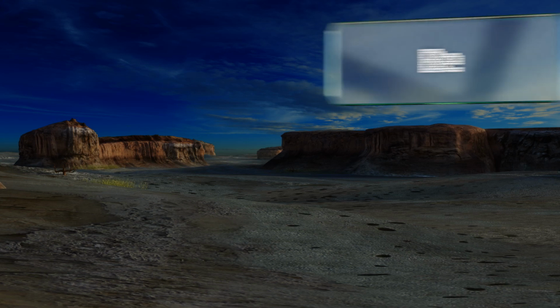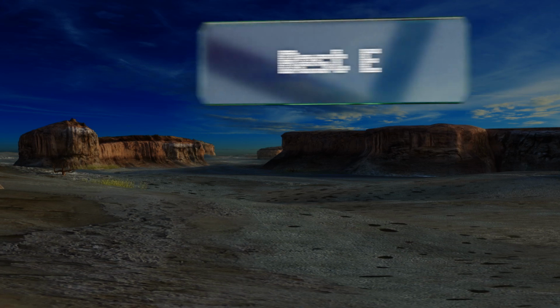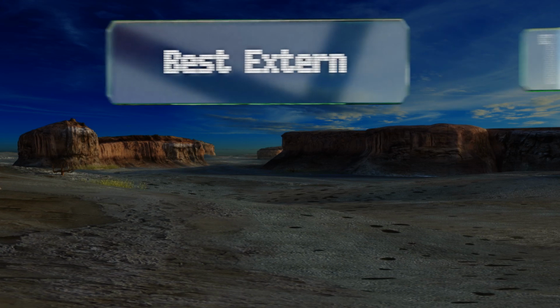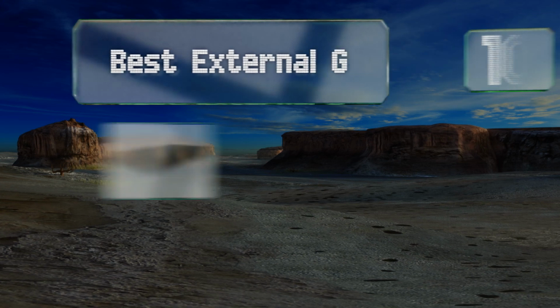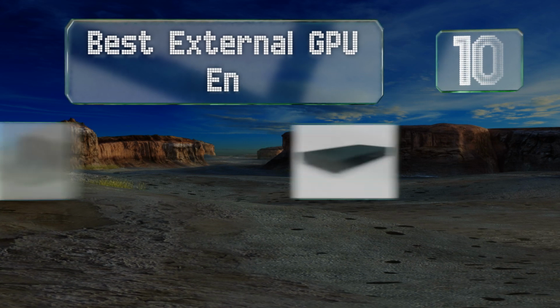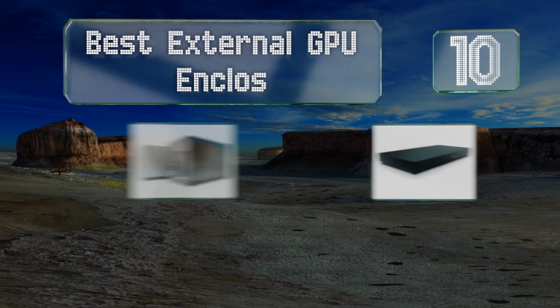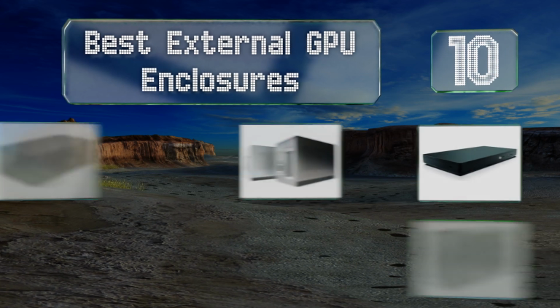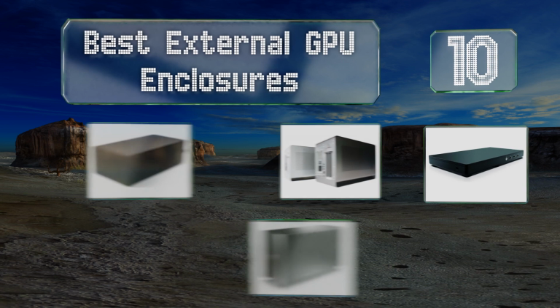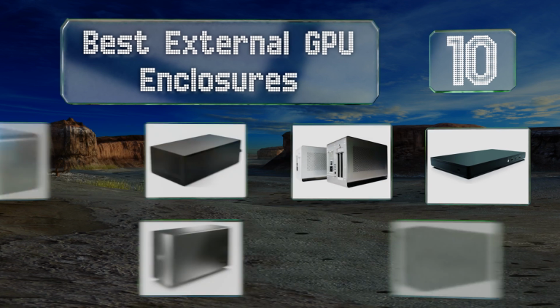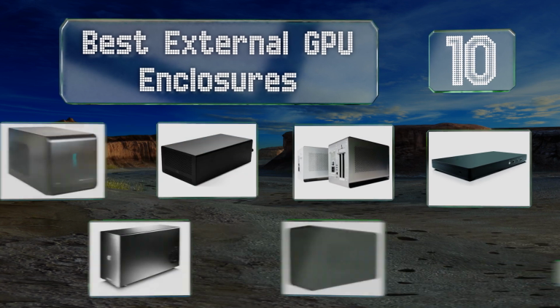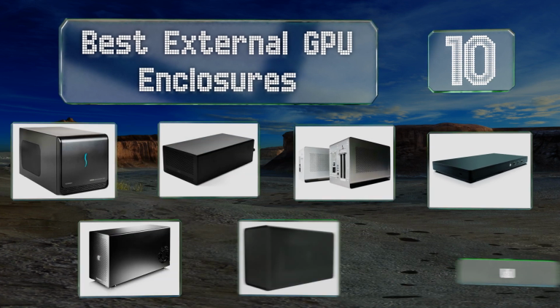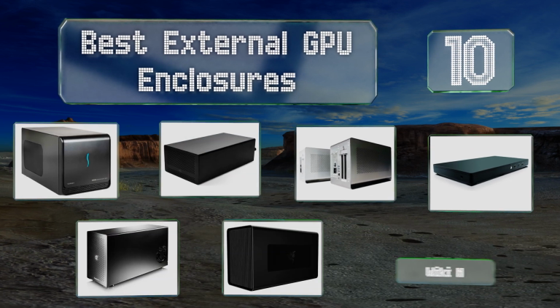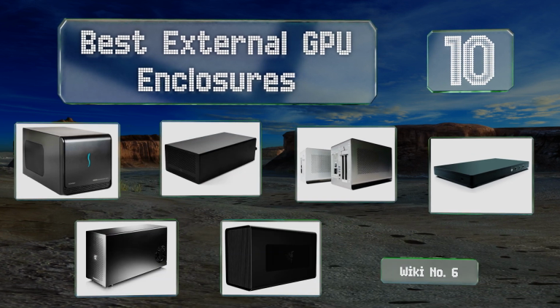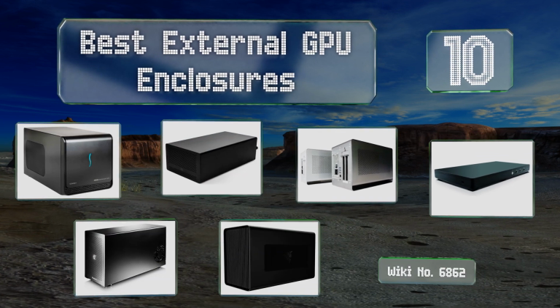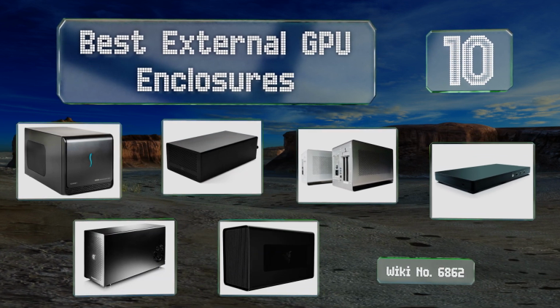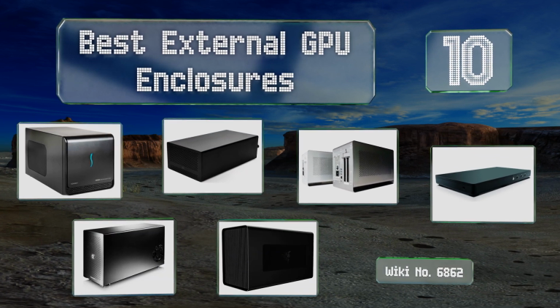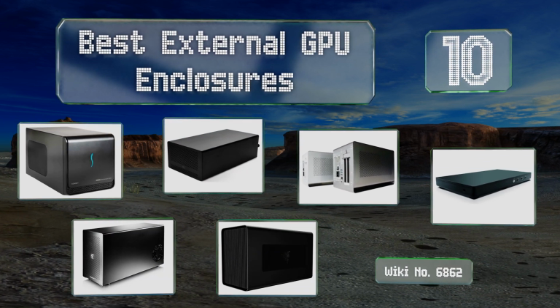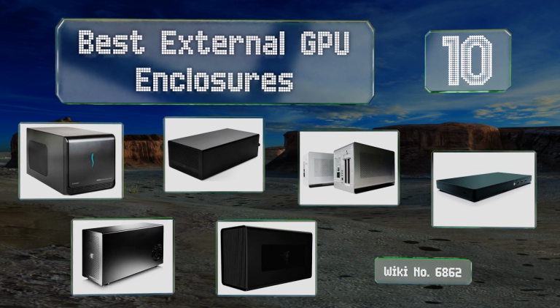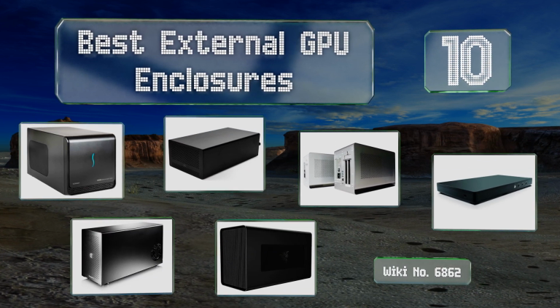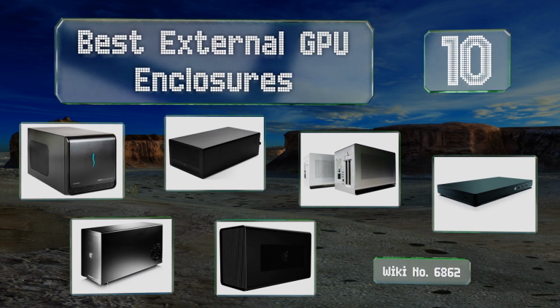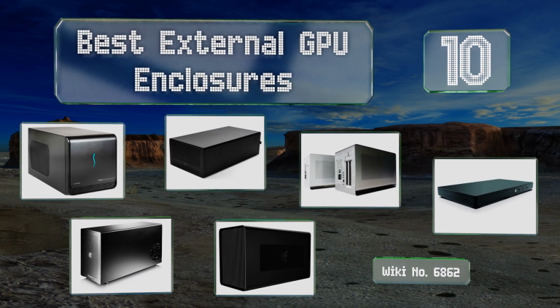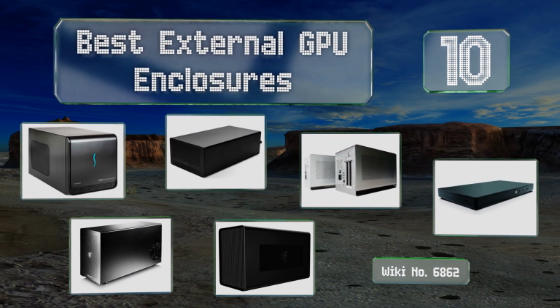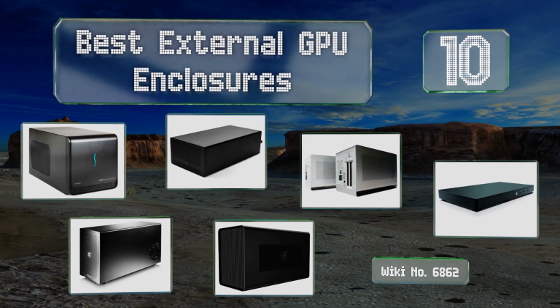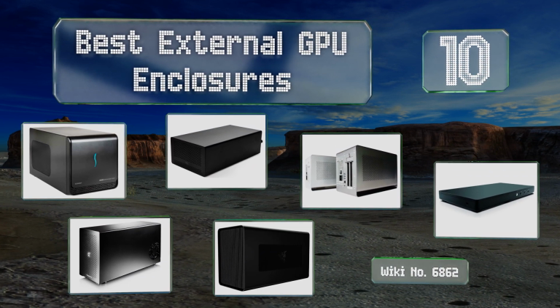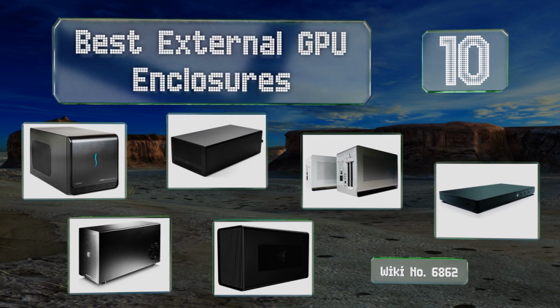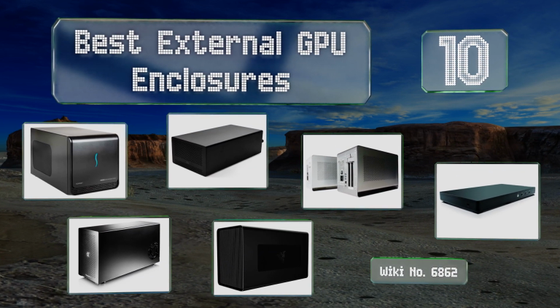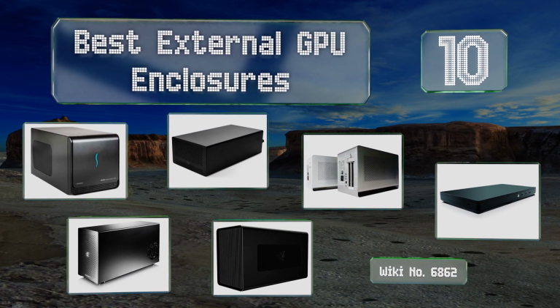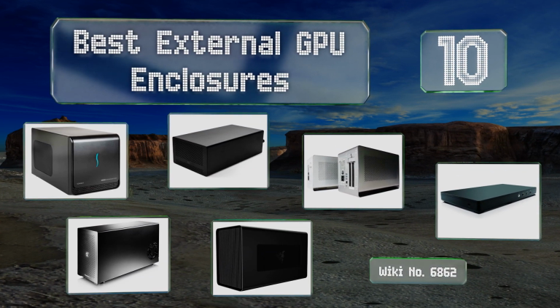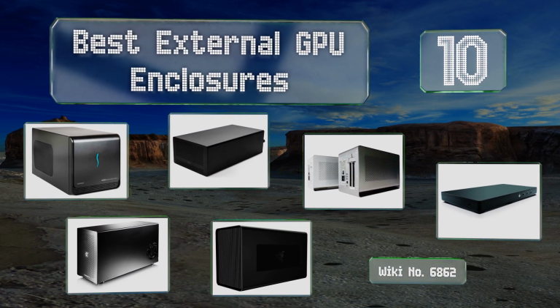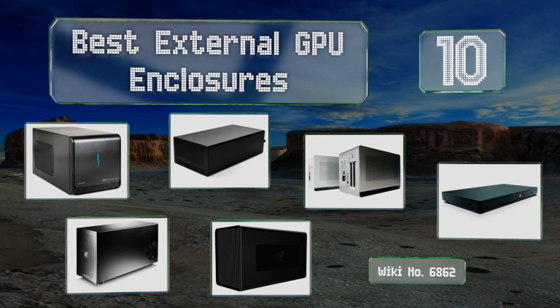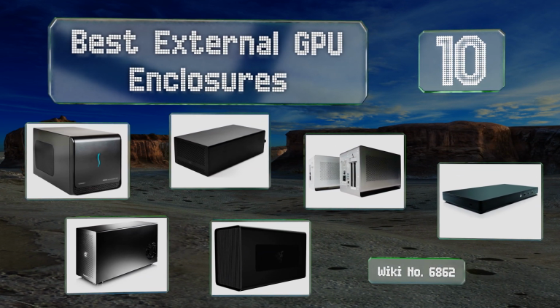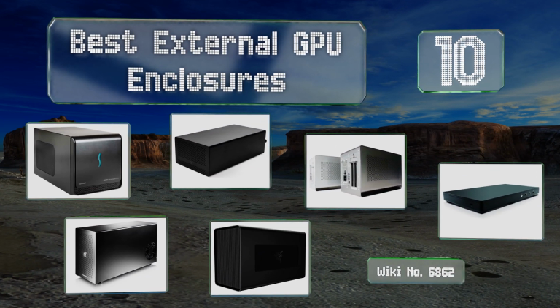EasyVid presents the 10 best external GPU enclosures. Let's get started with the list.